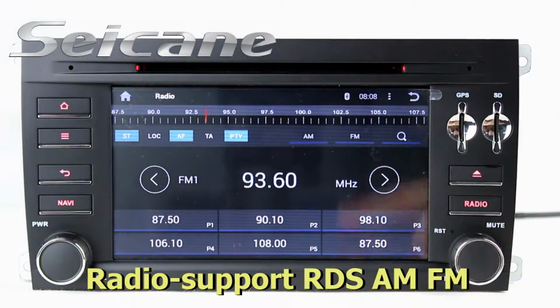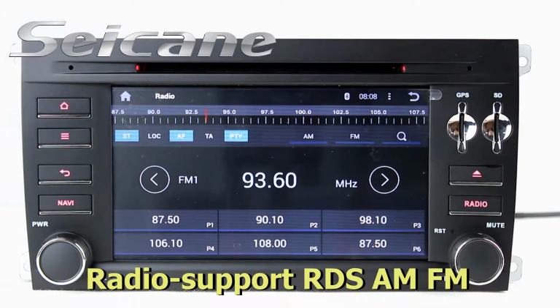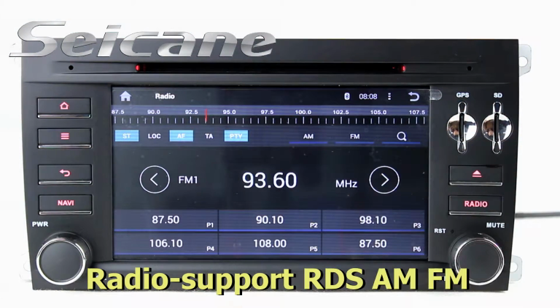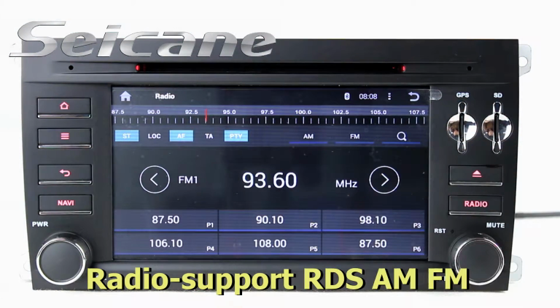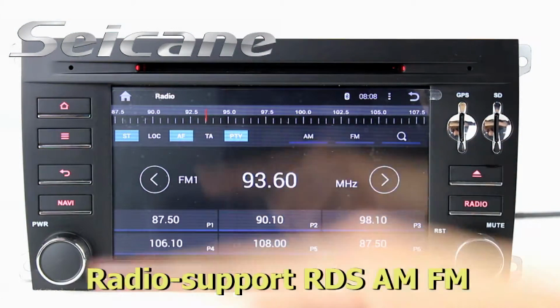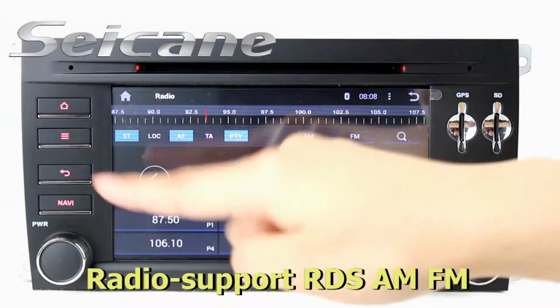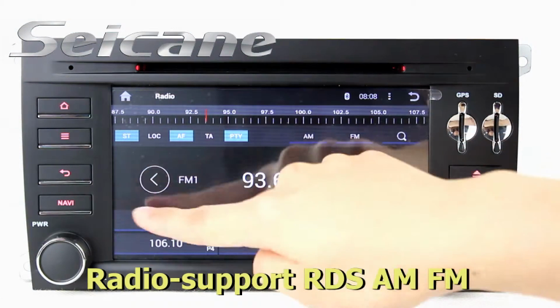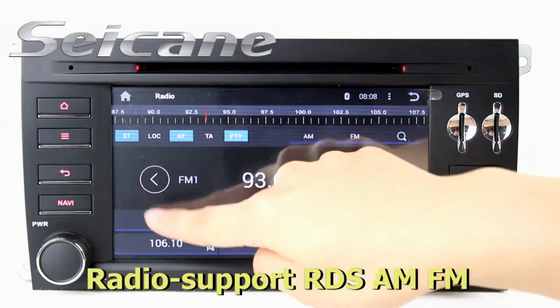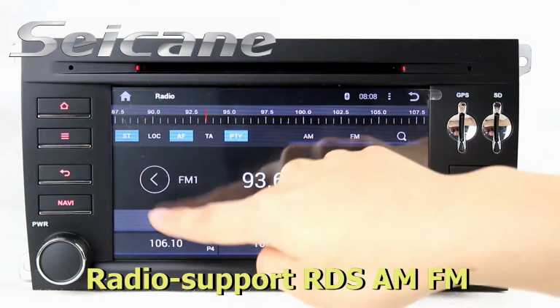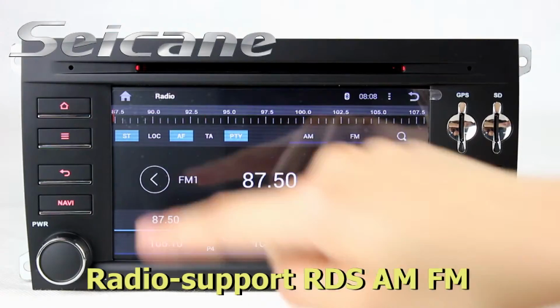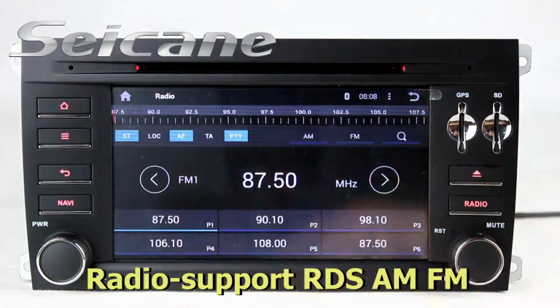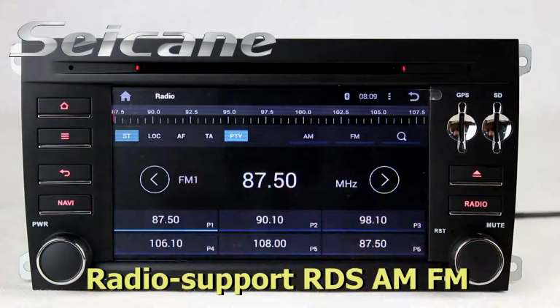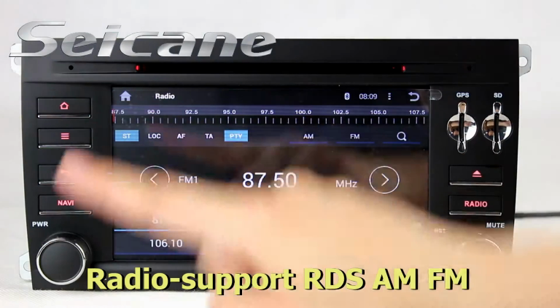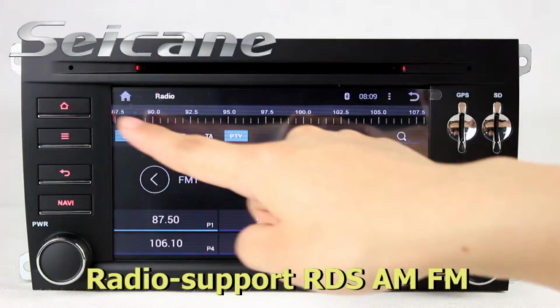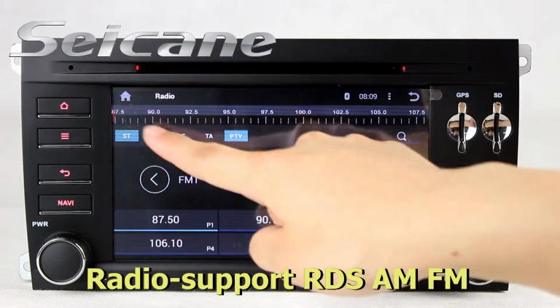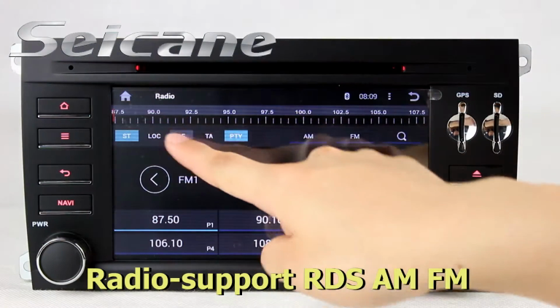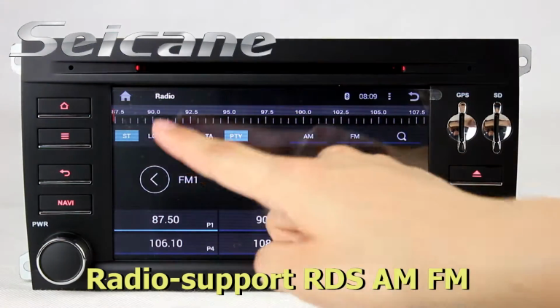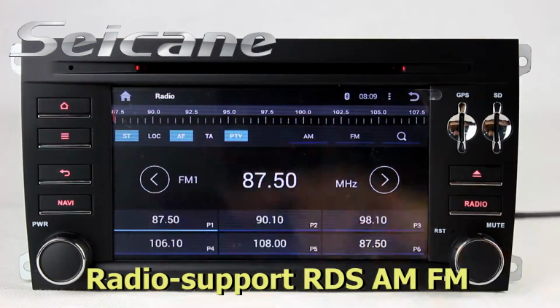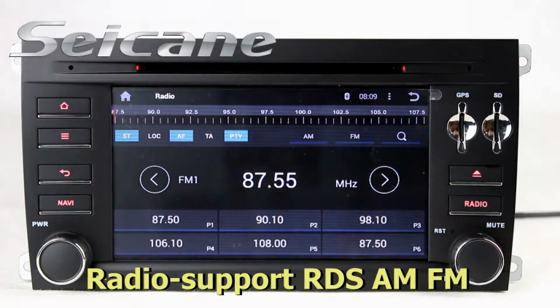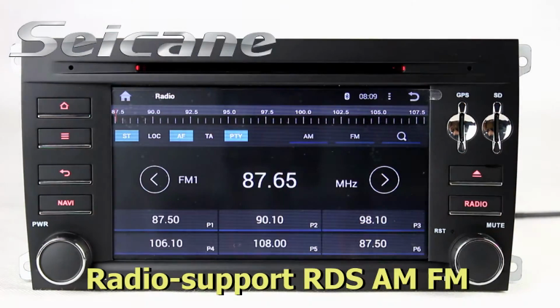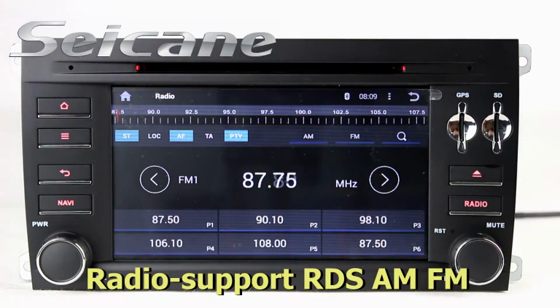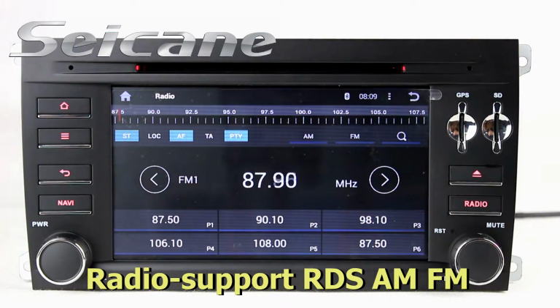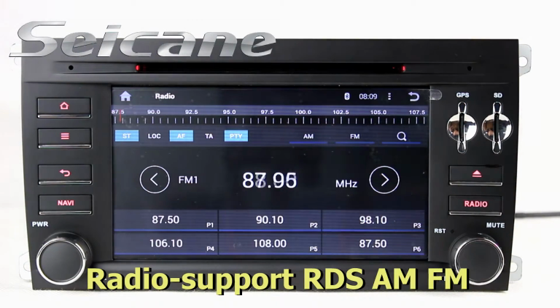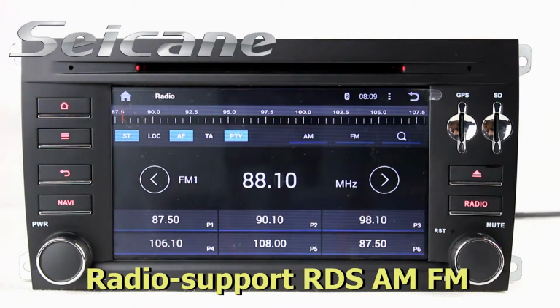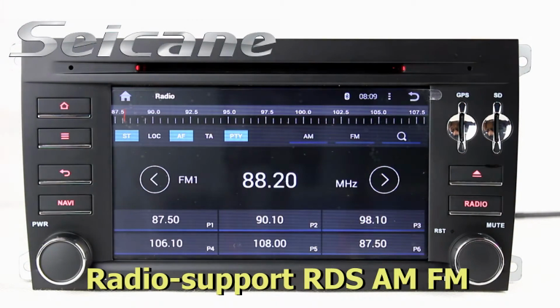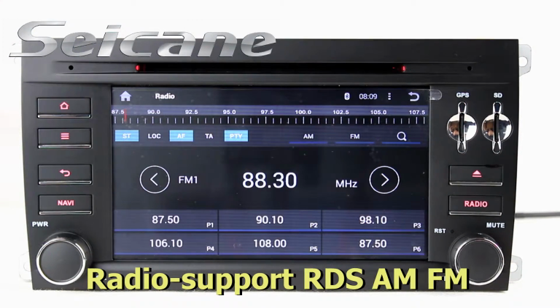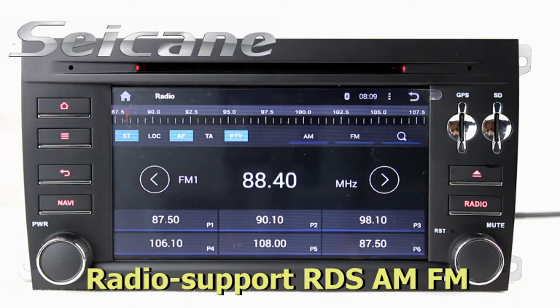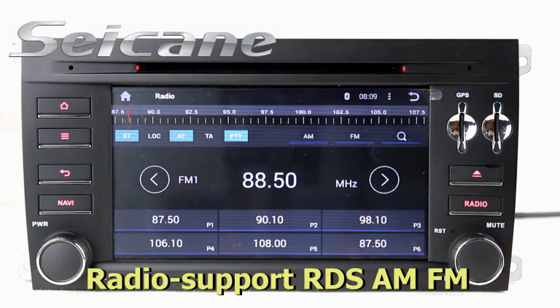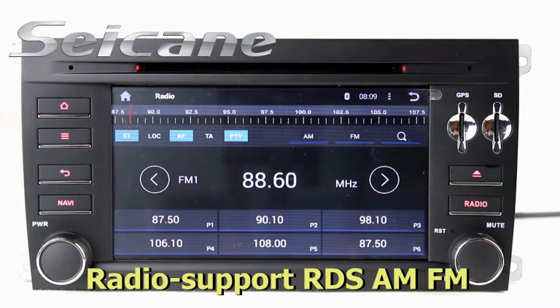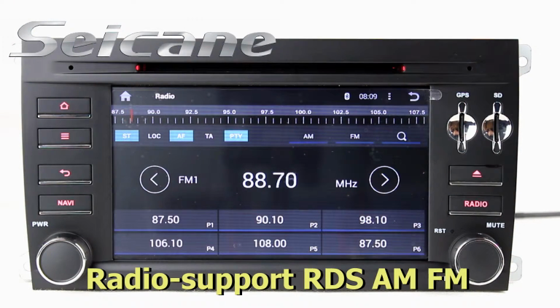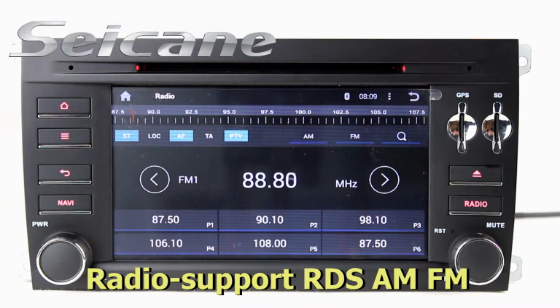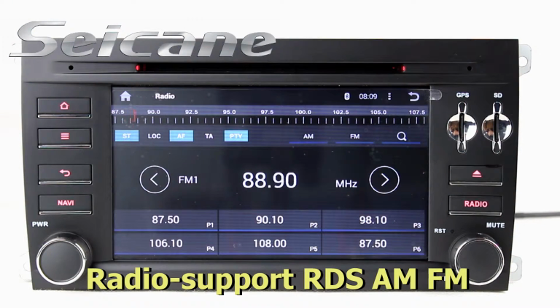You can save presets to stereo stores. It's easy to tune to stations.